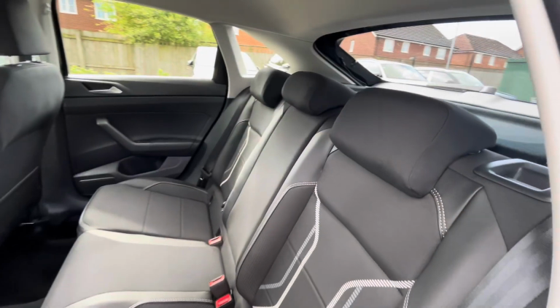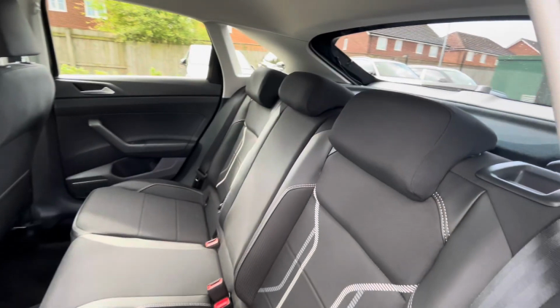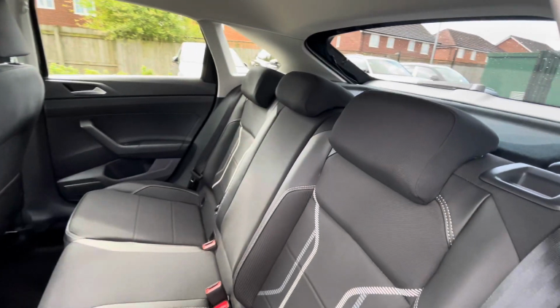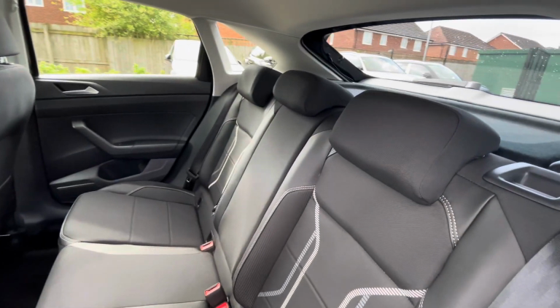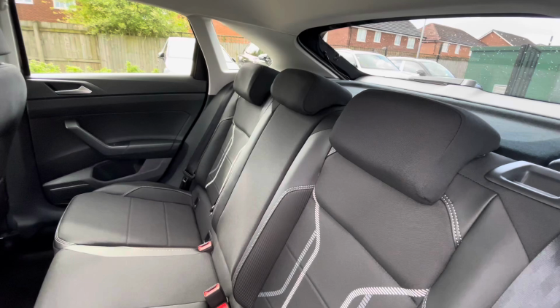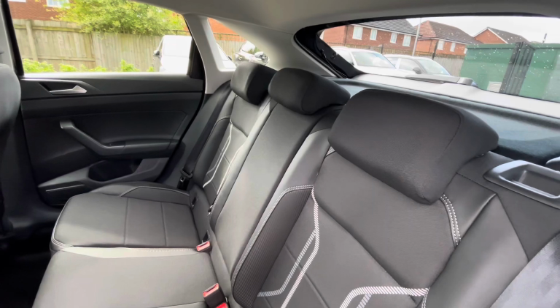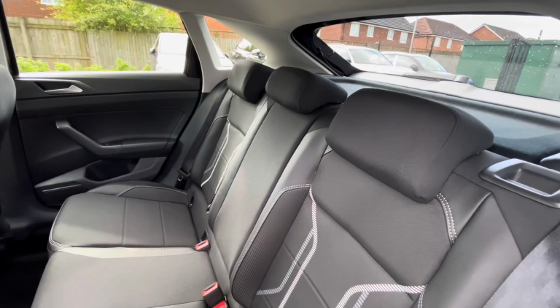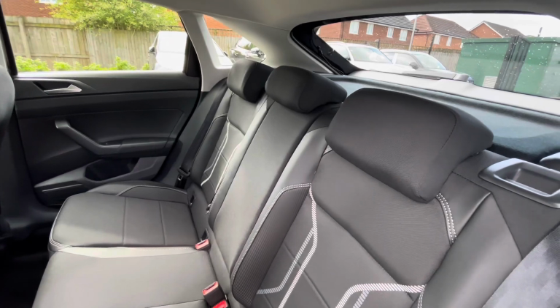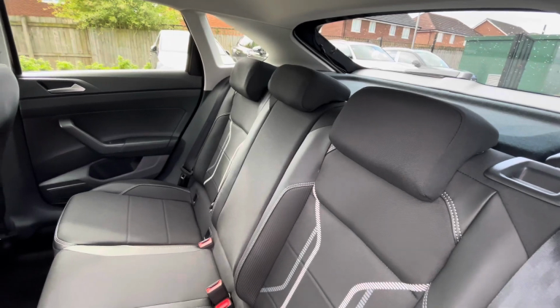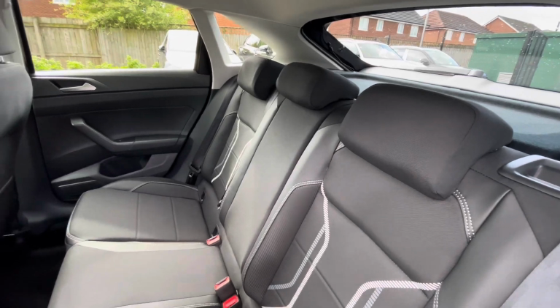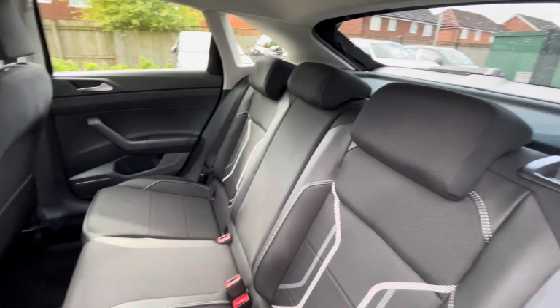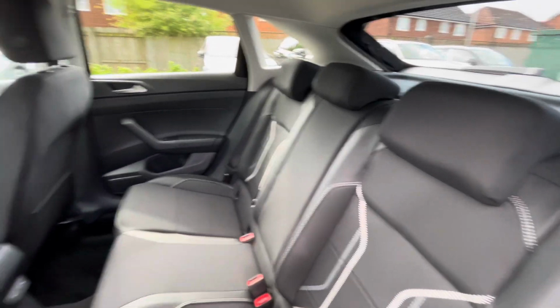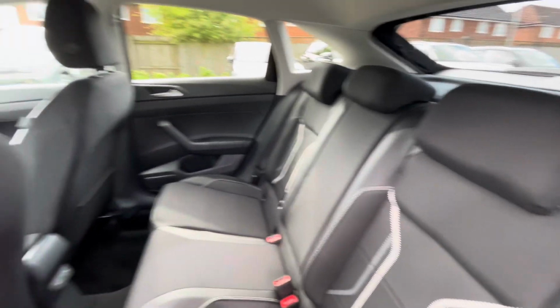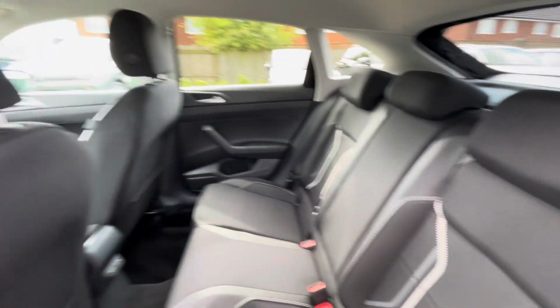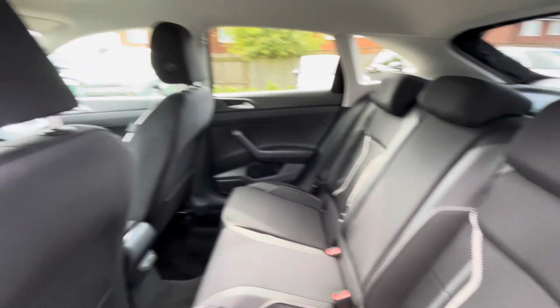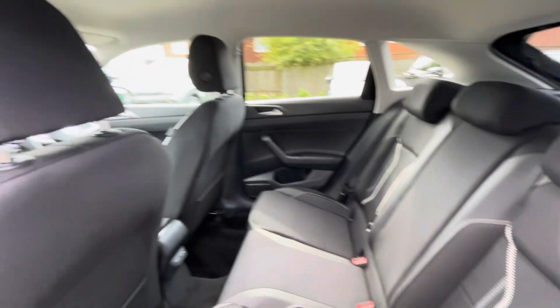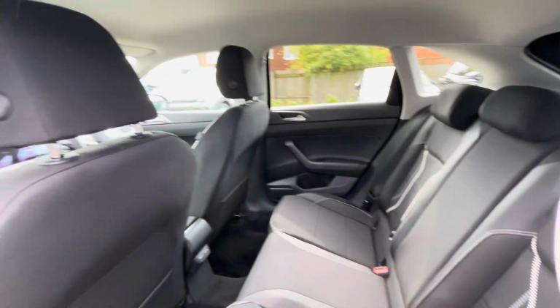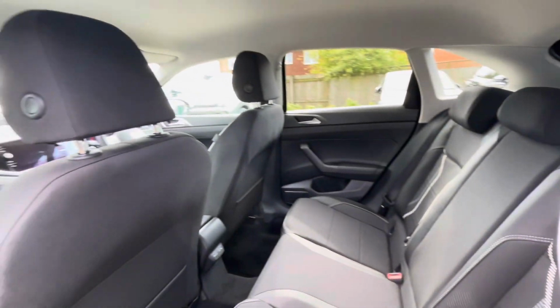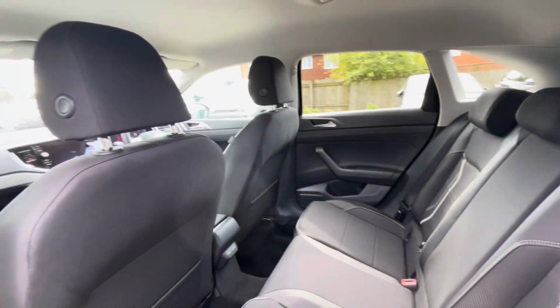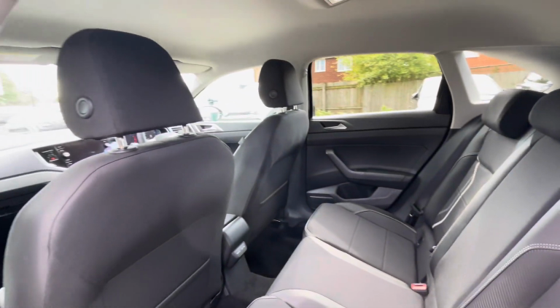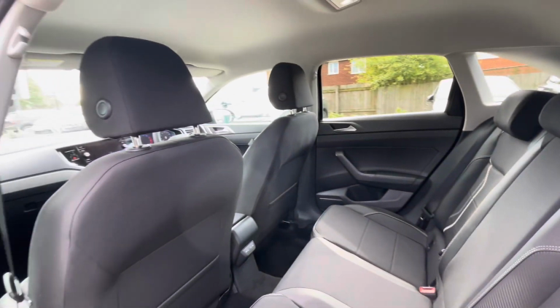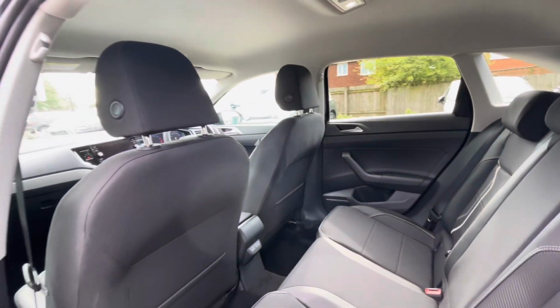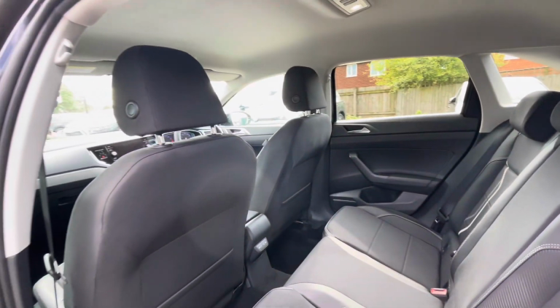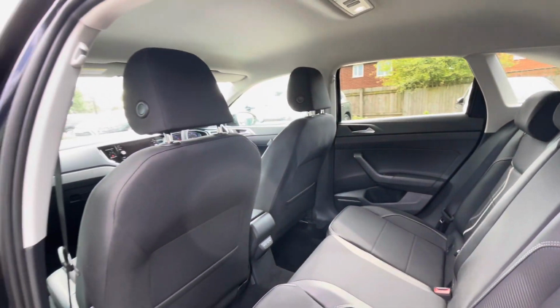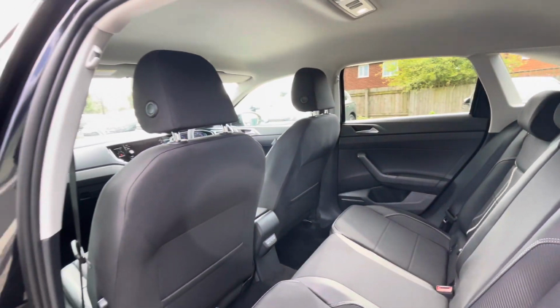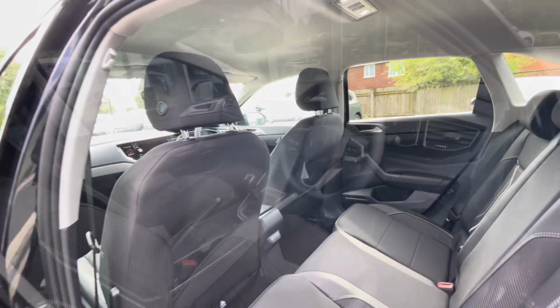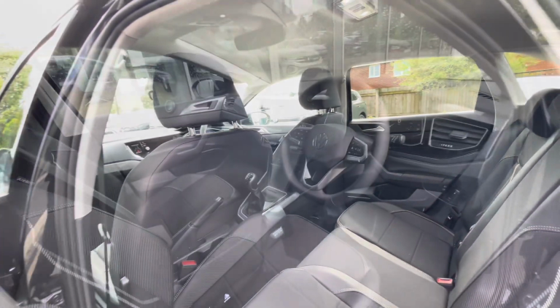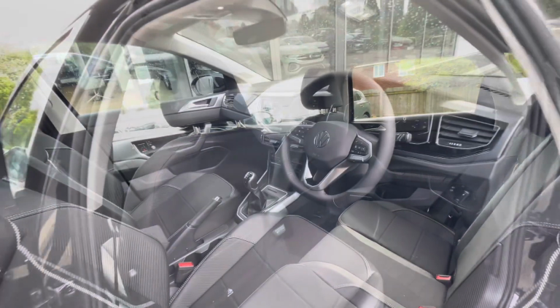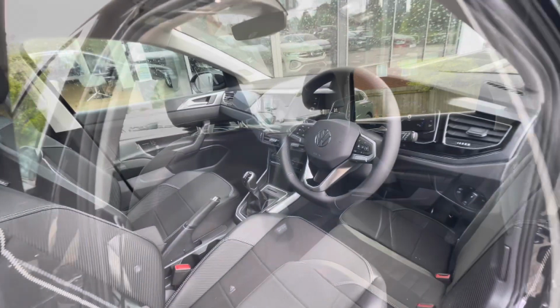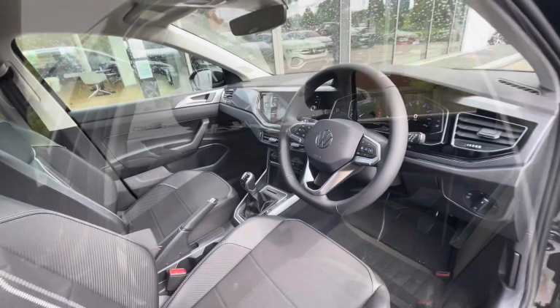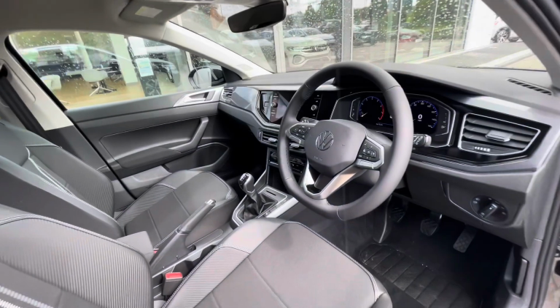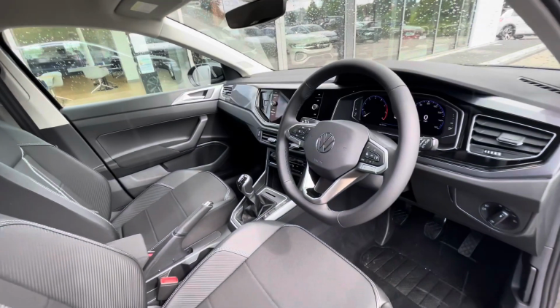There are ISOFIX points in the back for rear child seats, alongside USB-C inputs for fast charging for rear passenger convenience.